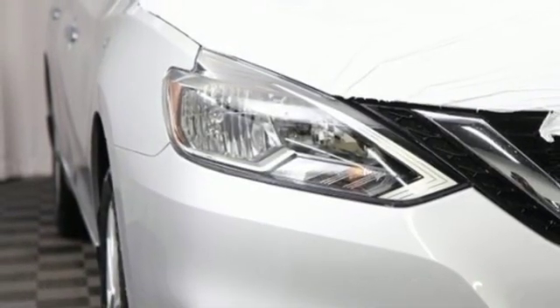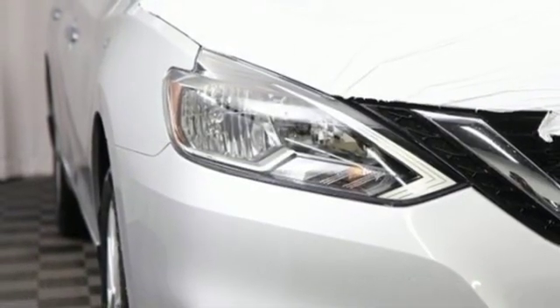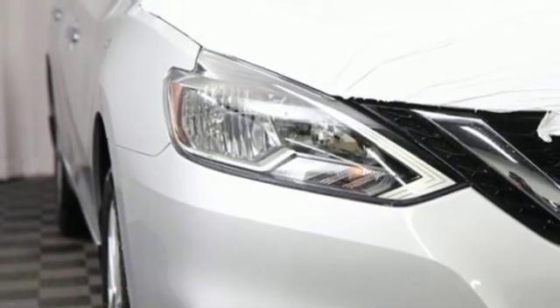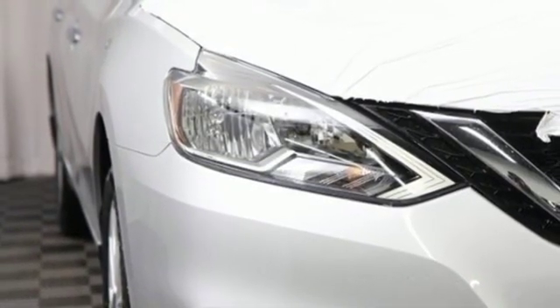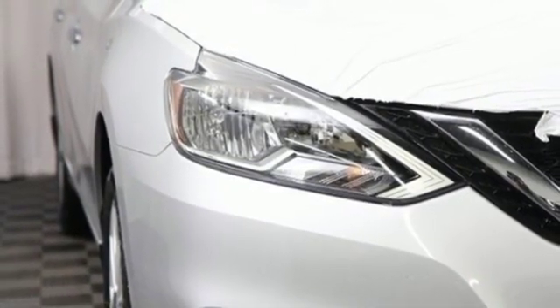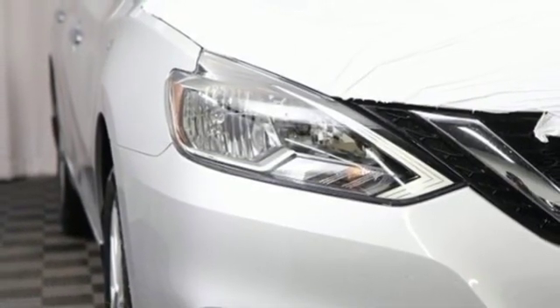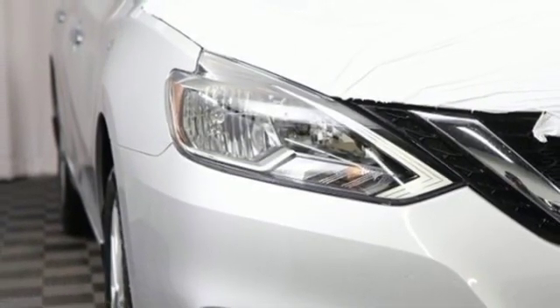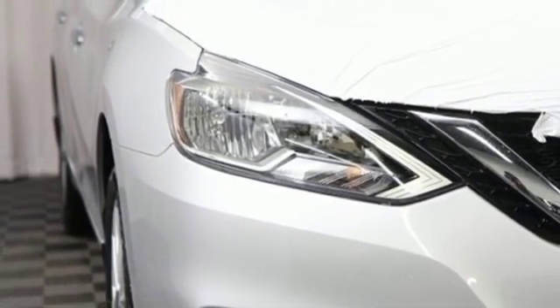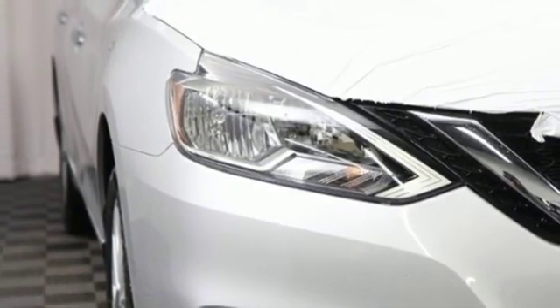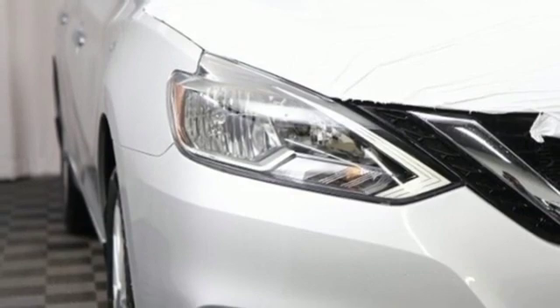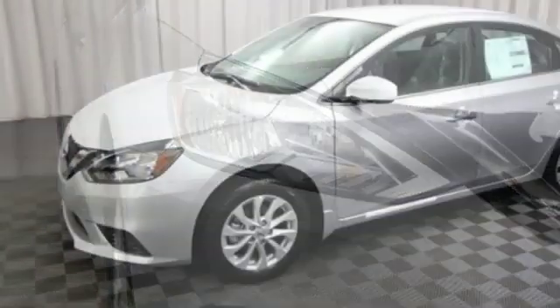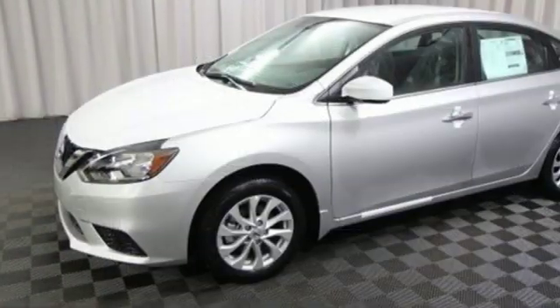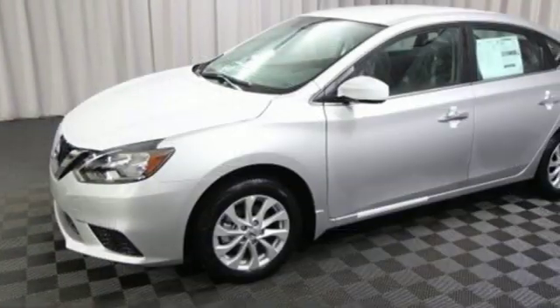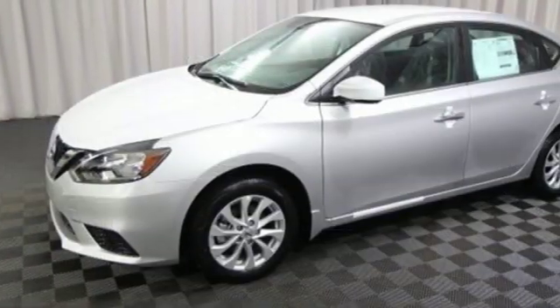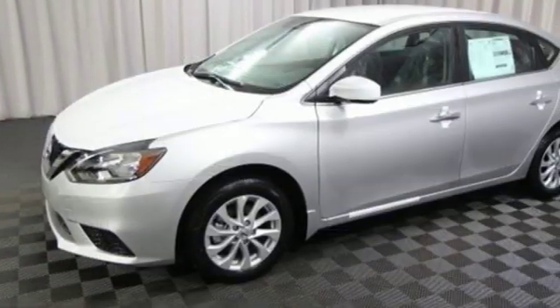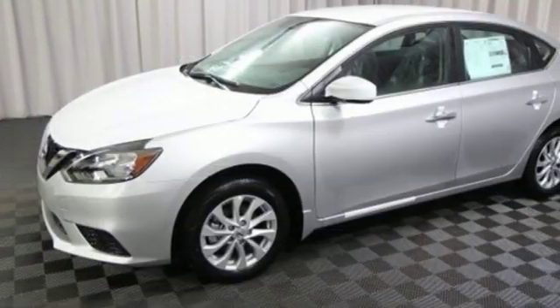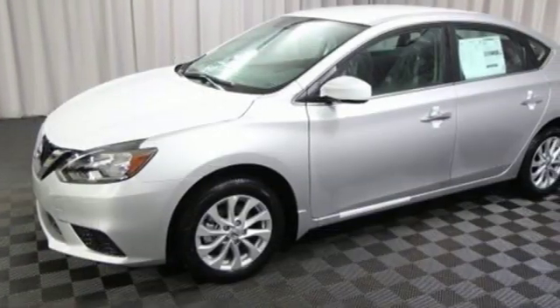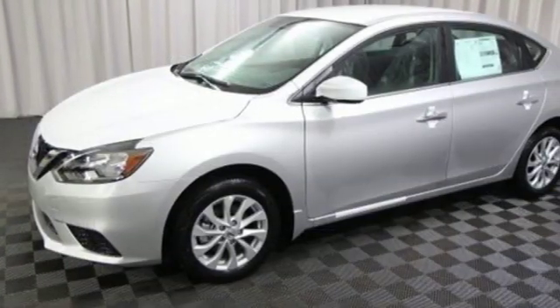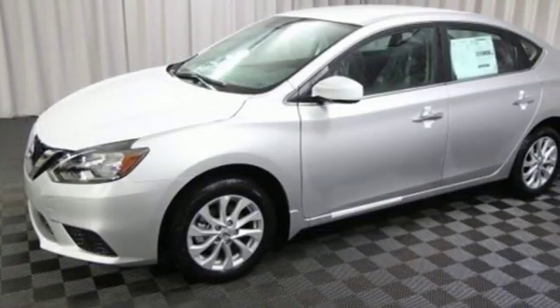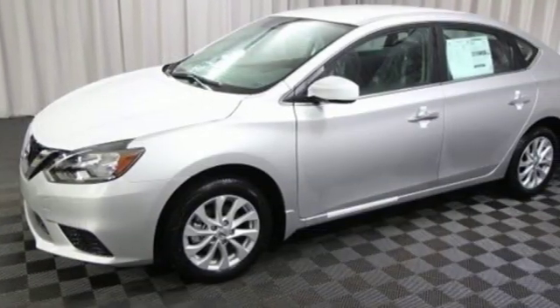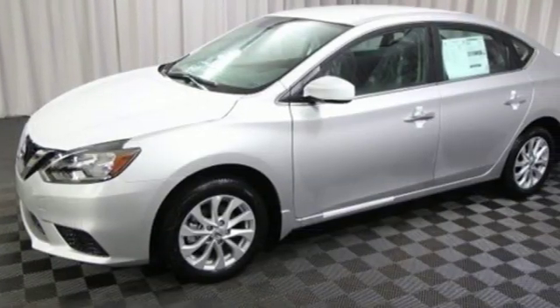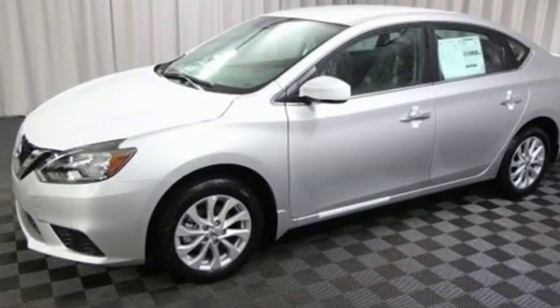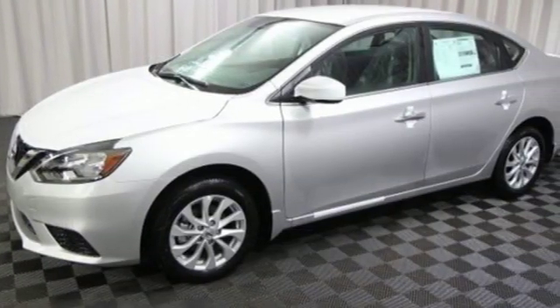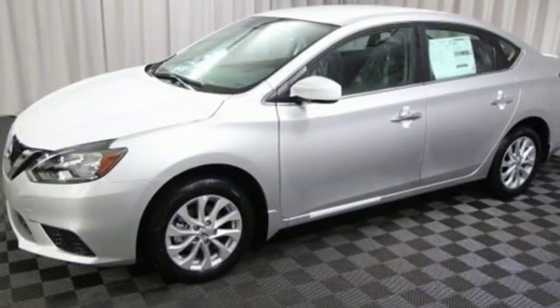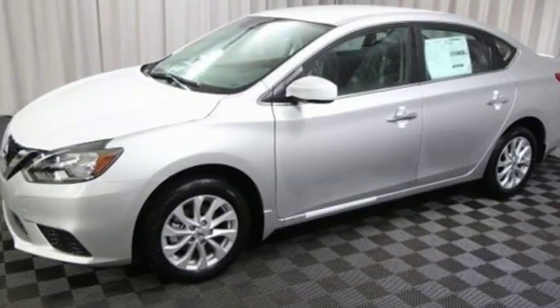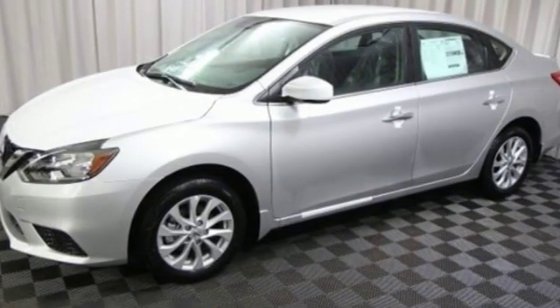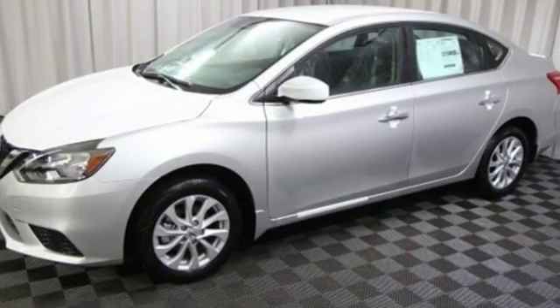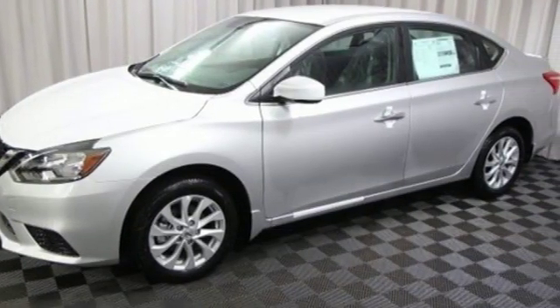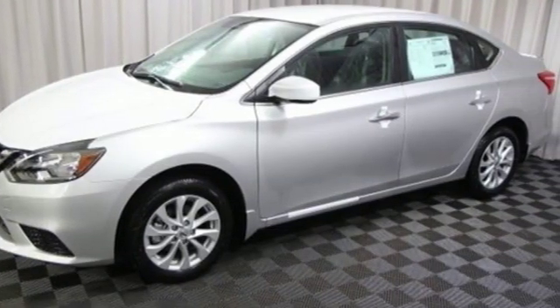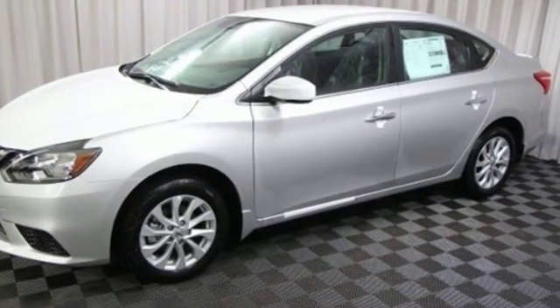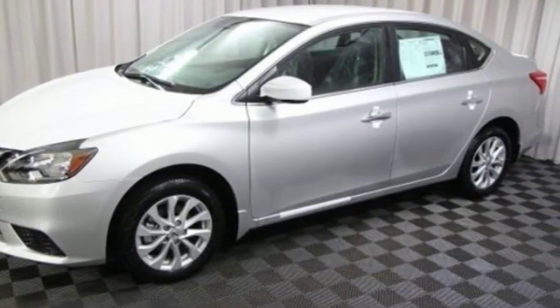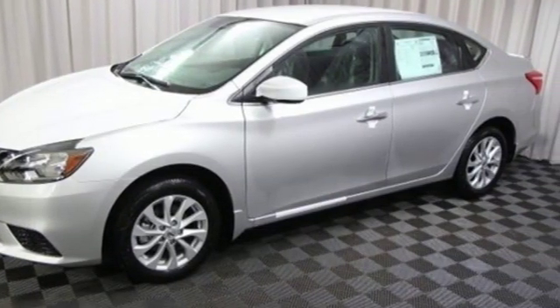Nissan, built for the human race. There's even more to see in person. Take it for a test drive today.